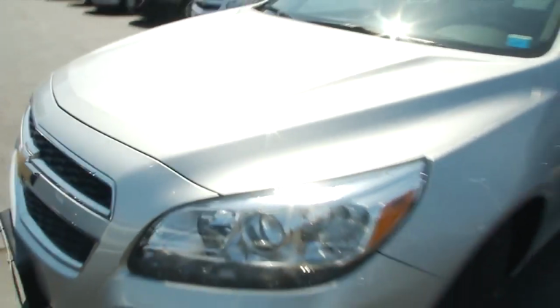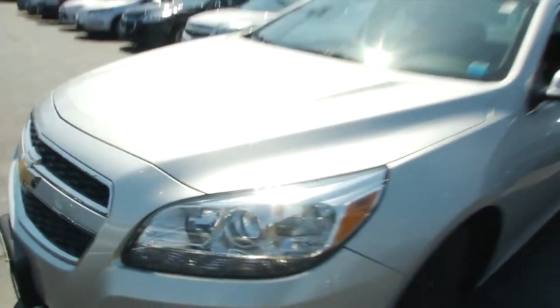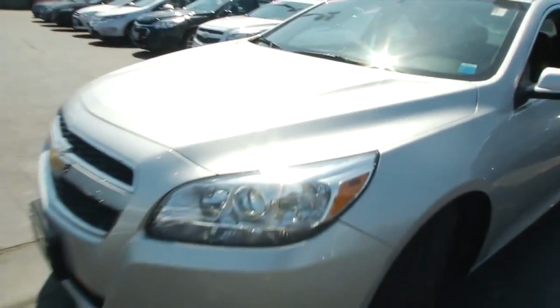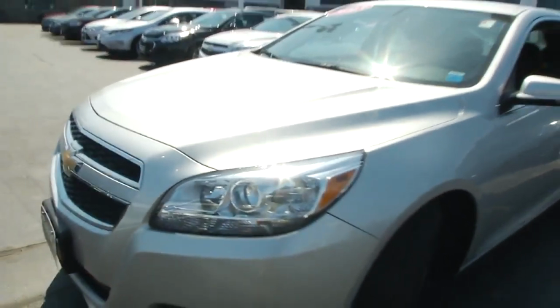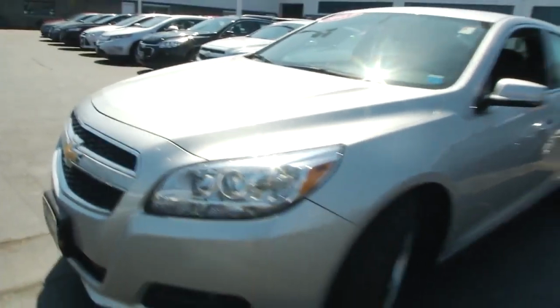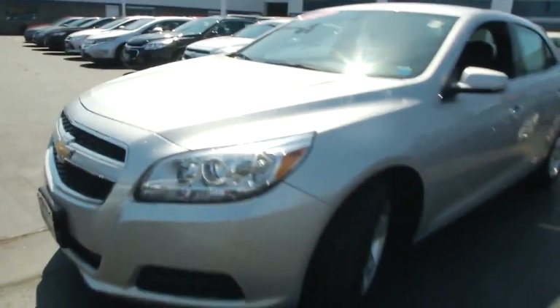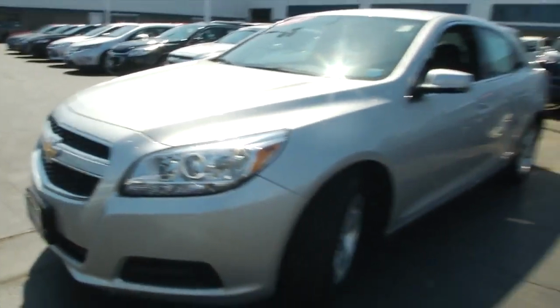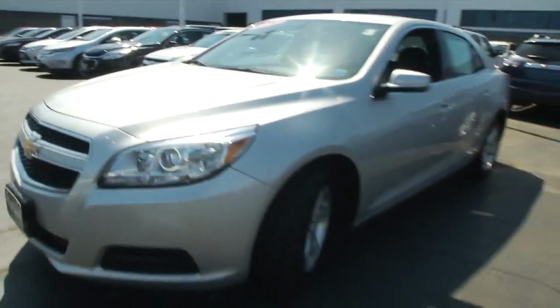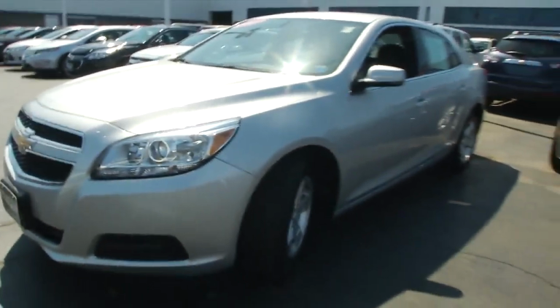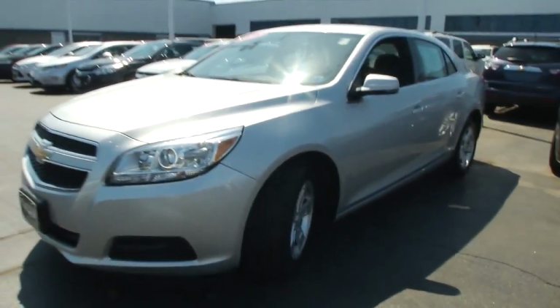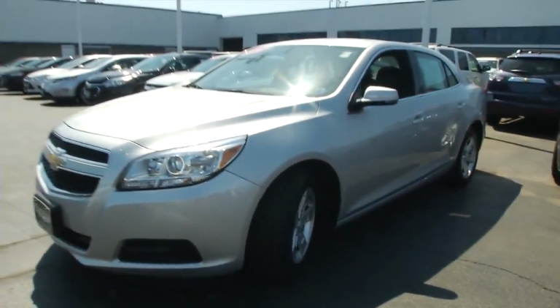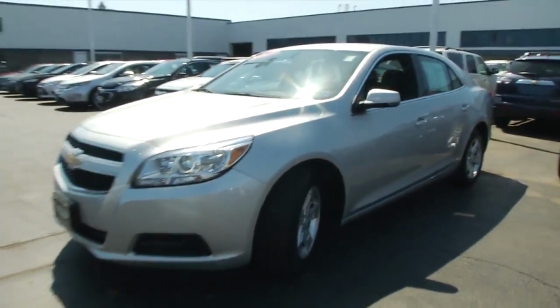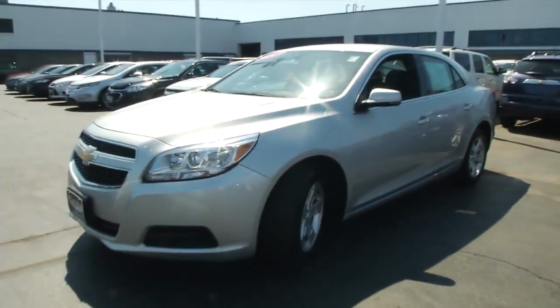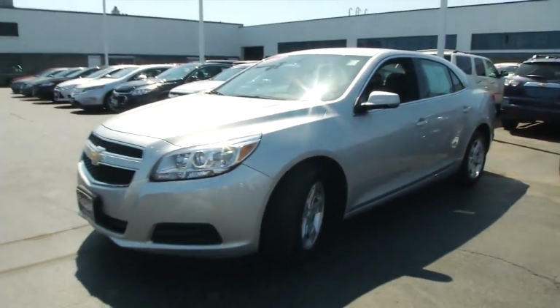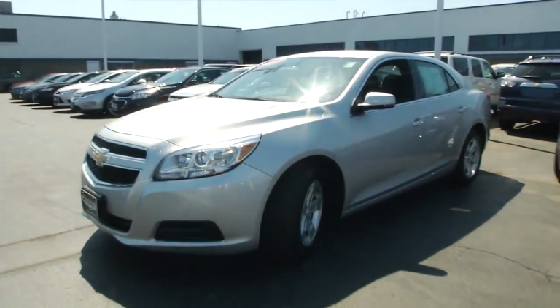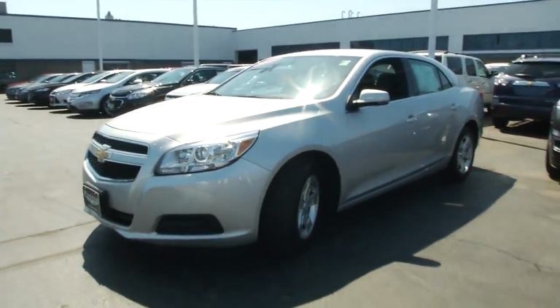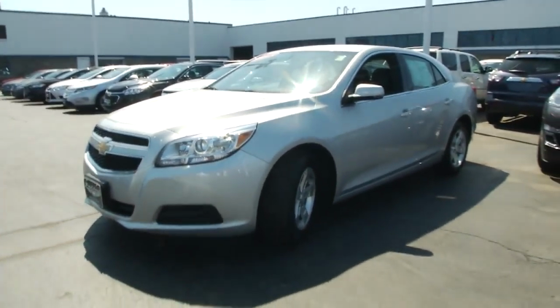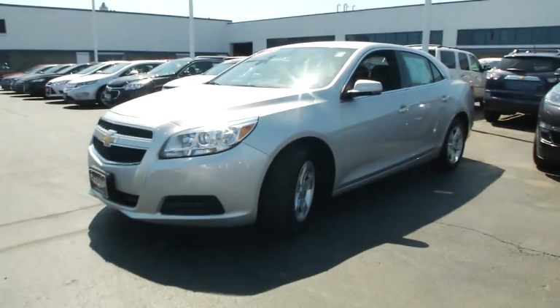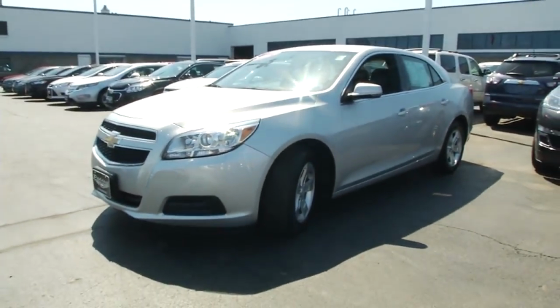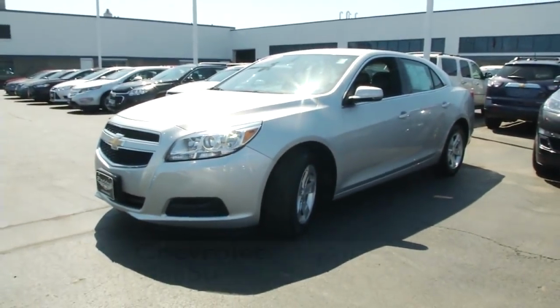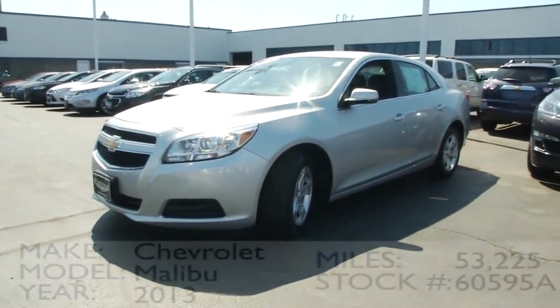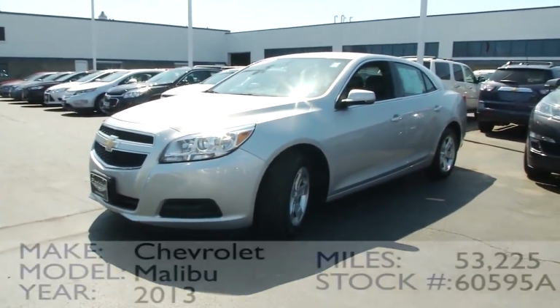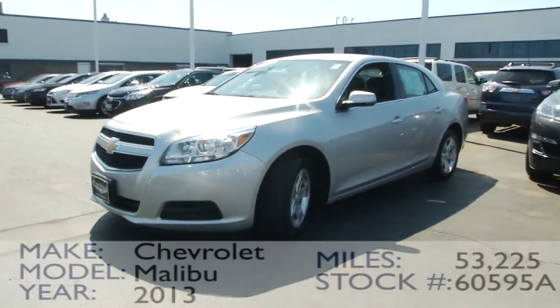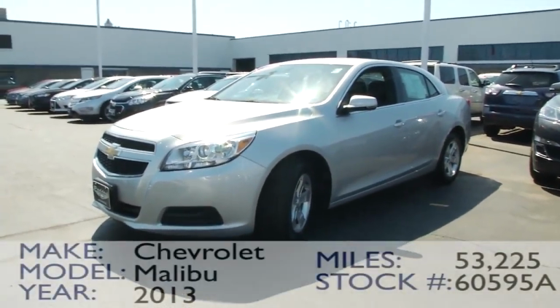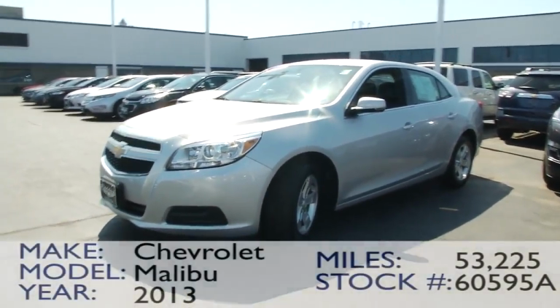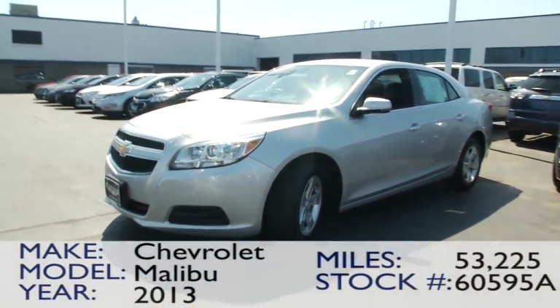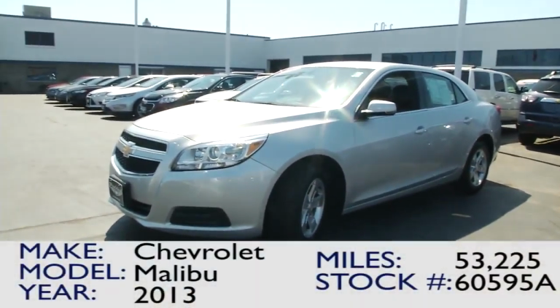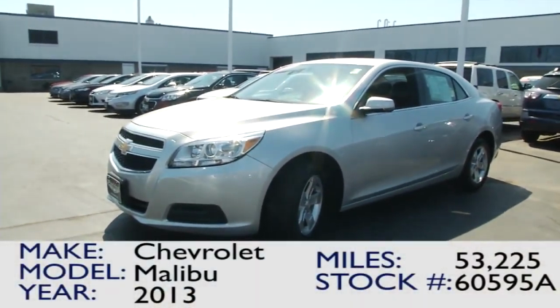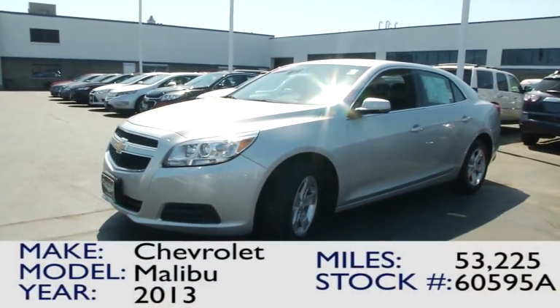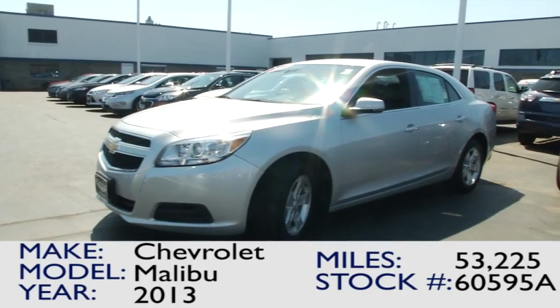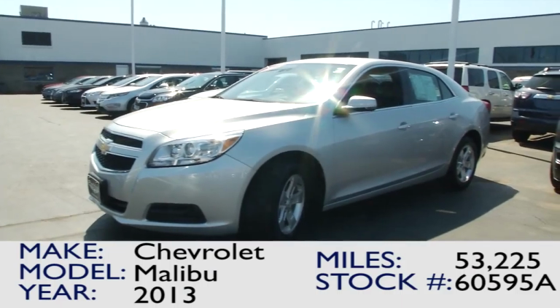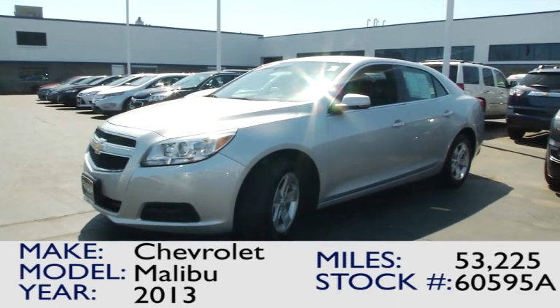So like I said, if you're looking for this Malibu or any other one, come on down to 3330 Delaware Avenue, Kenmore, New York.